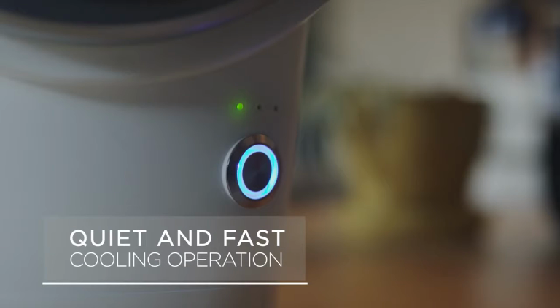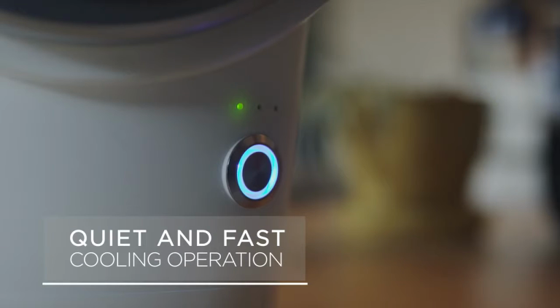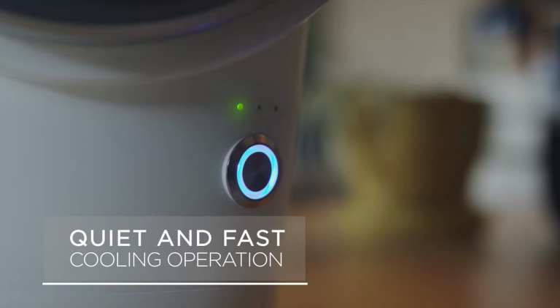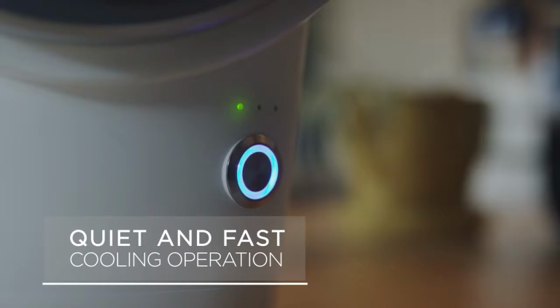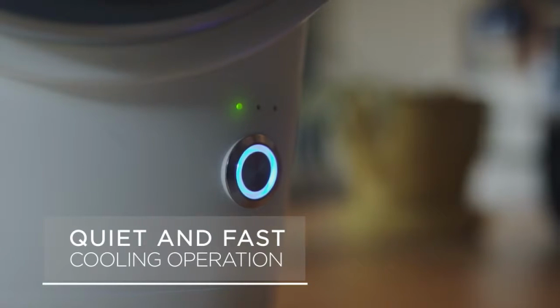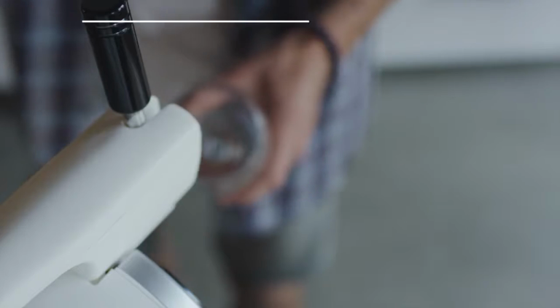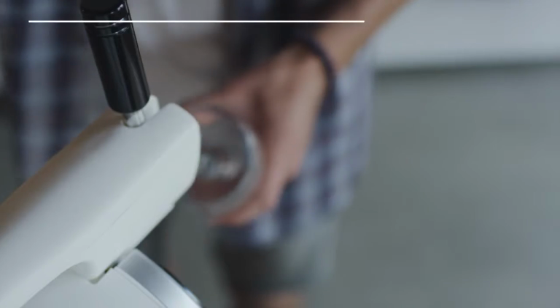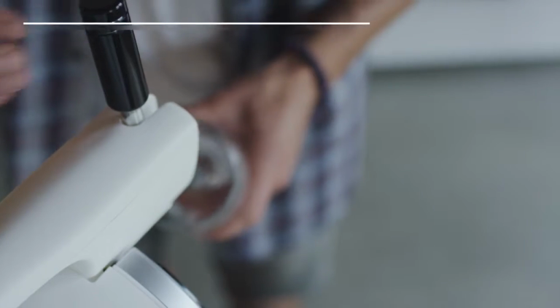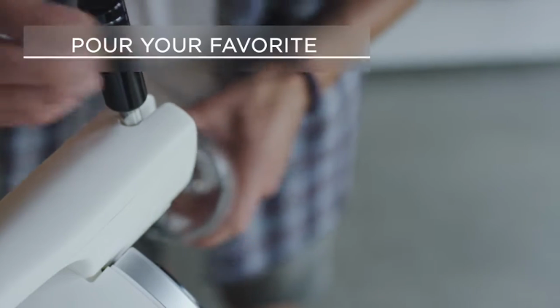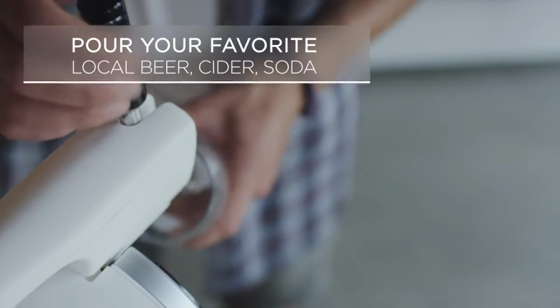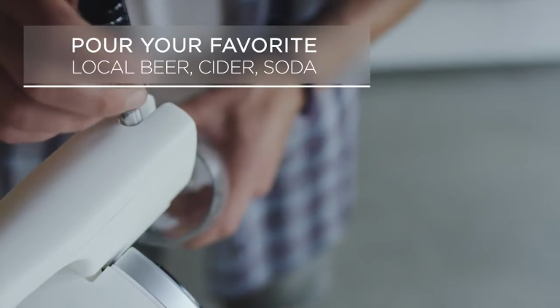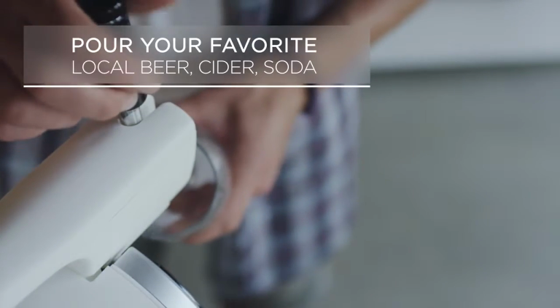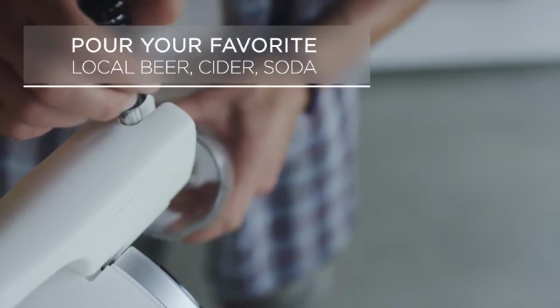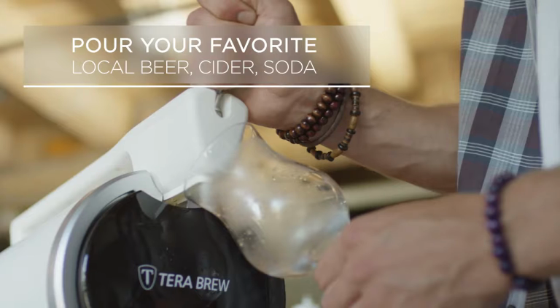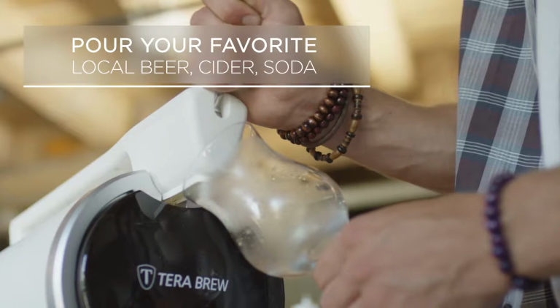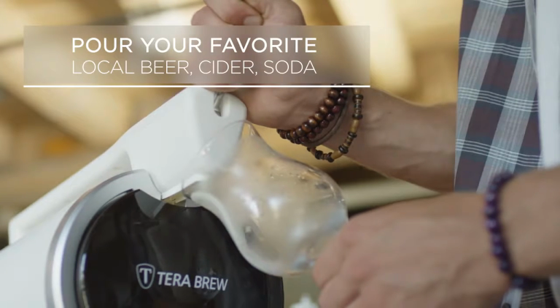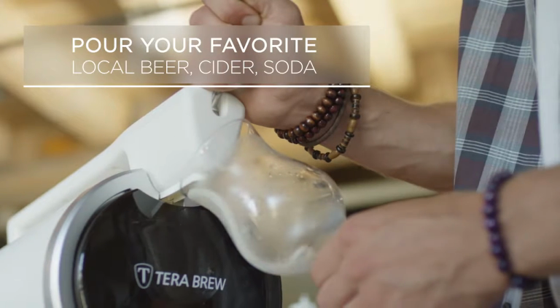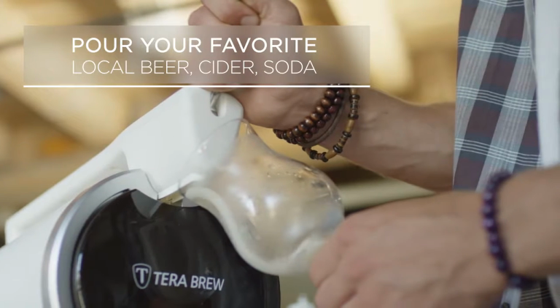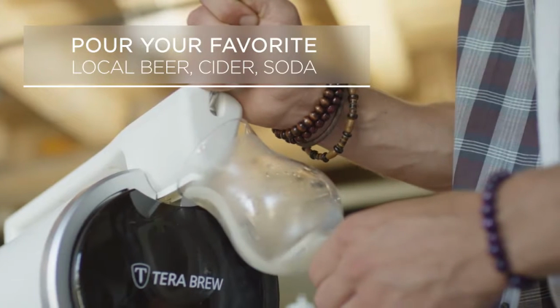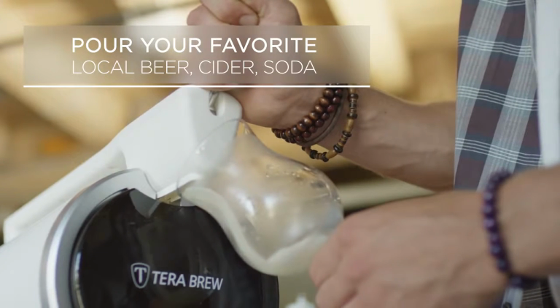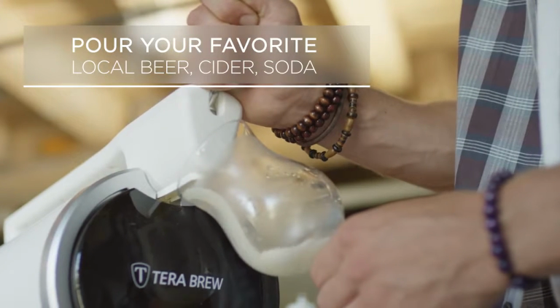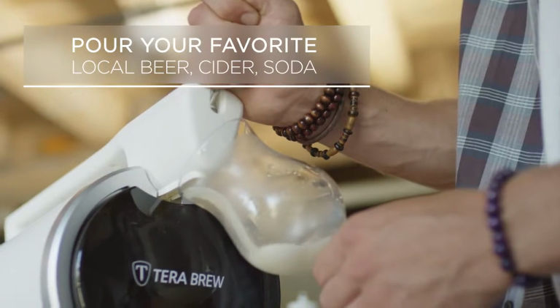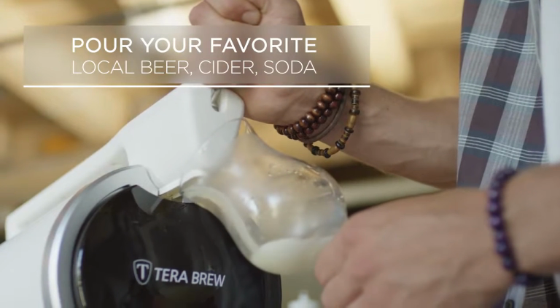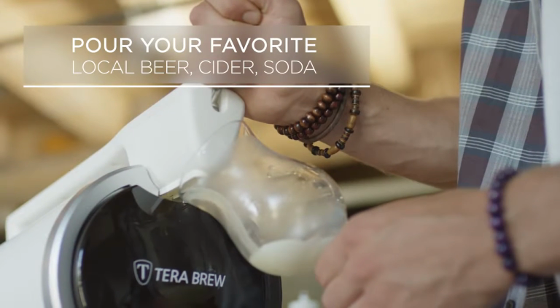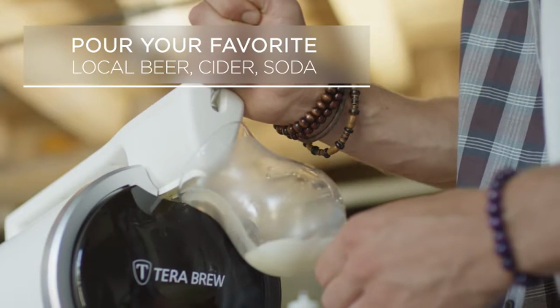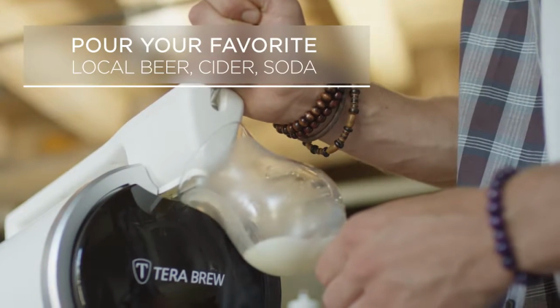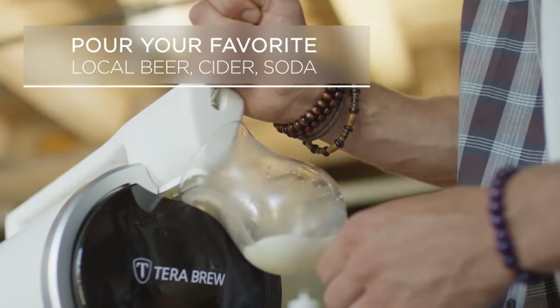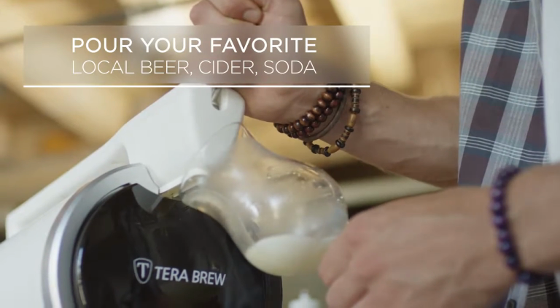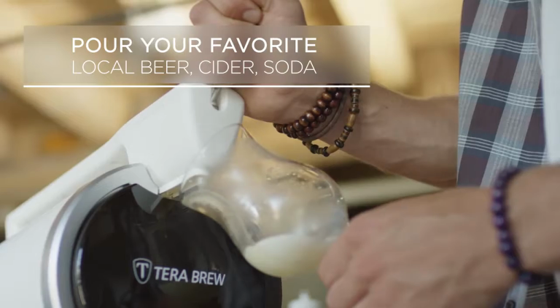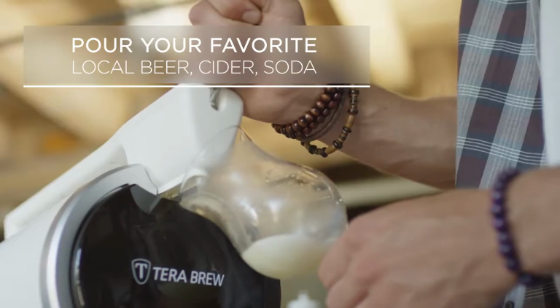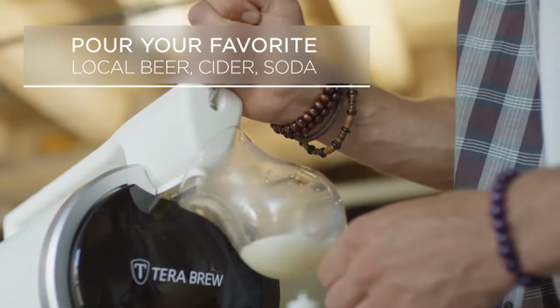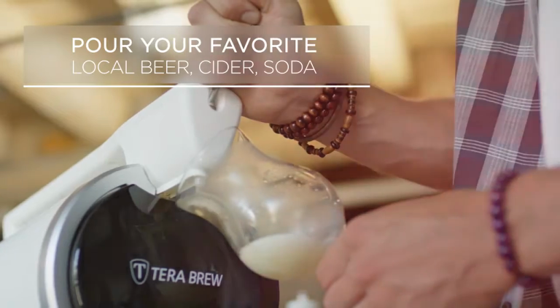Whatever drink I desire — fast, easy, professional craft brew pour.